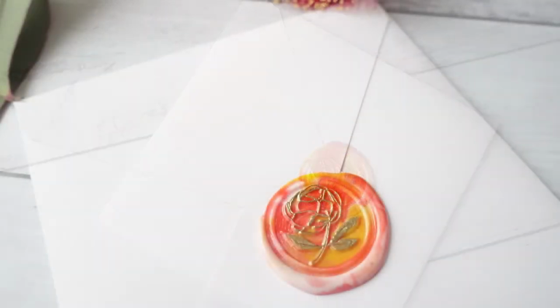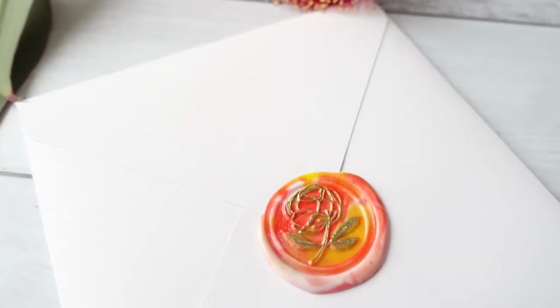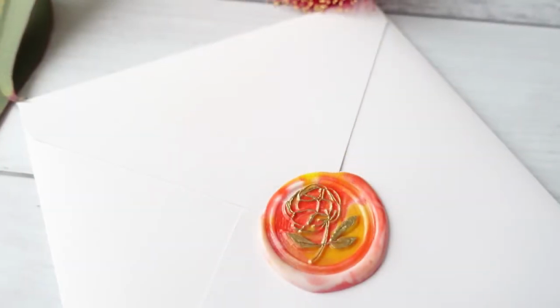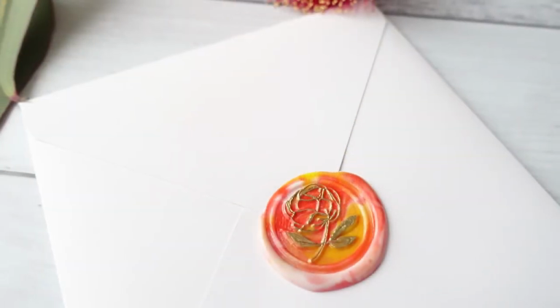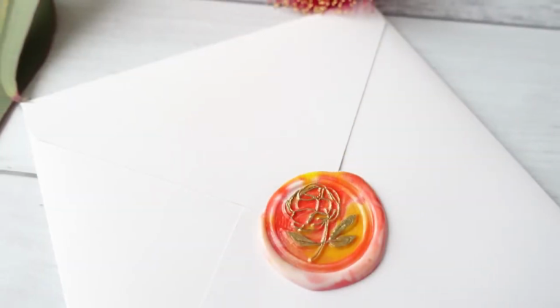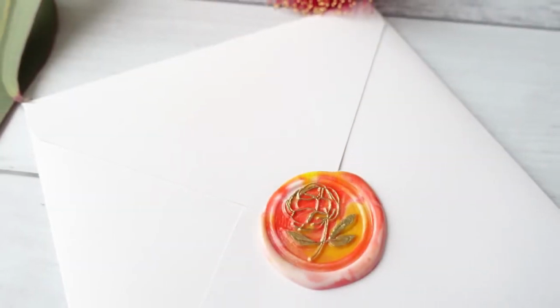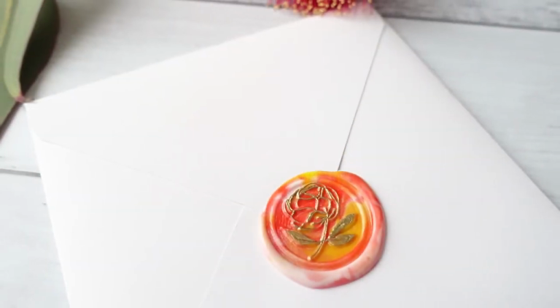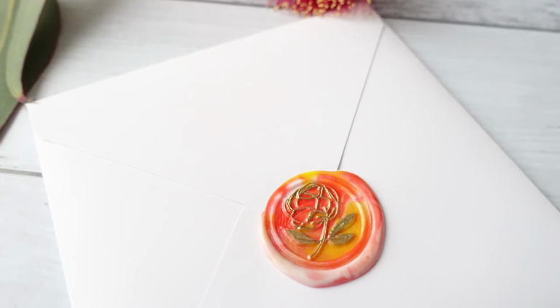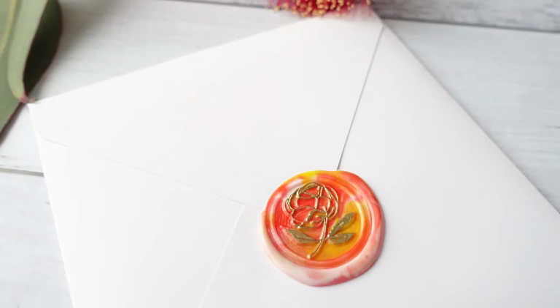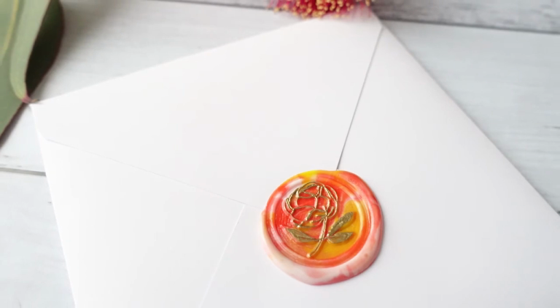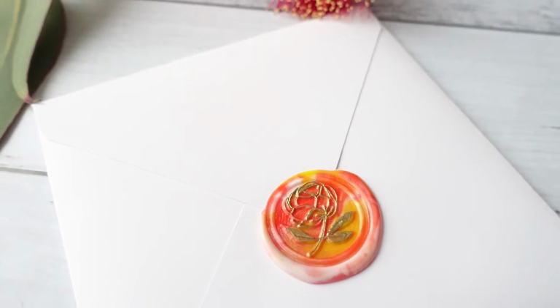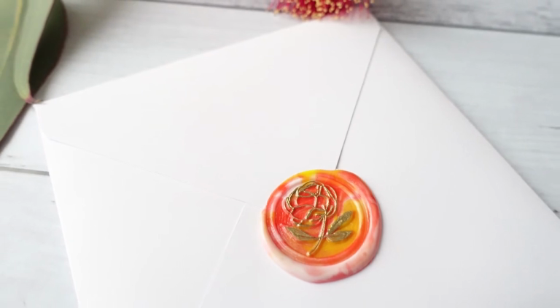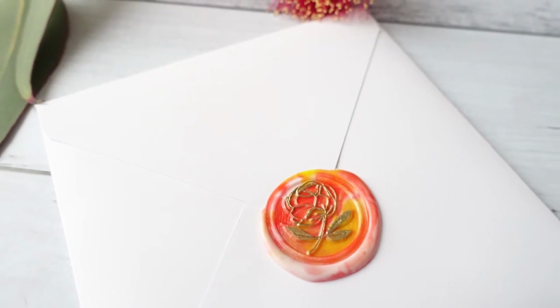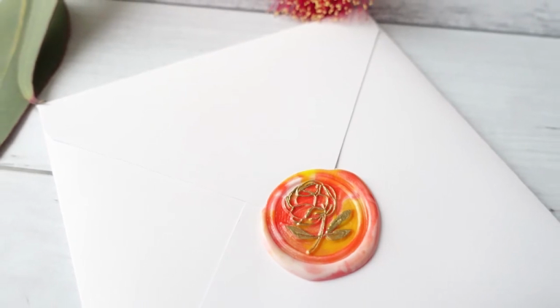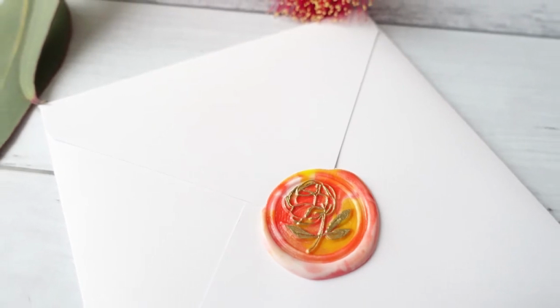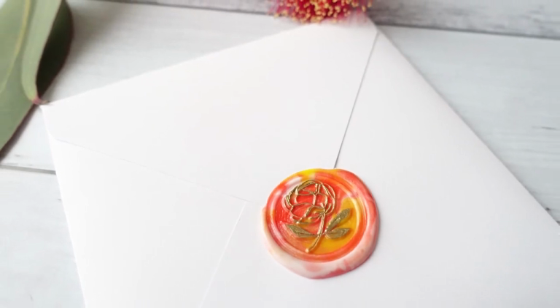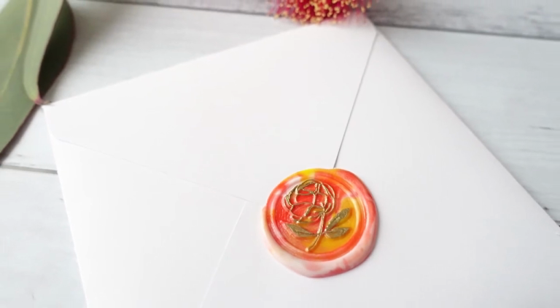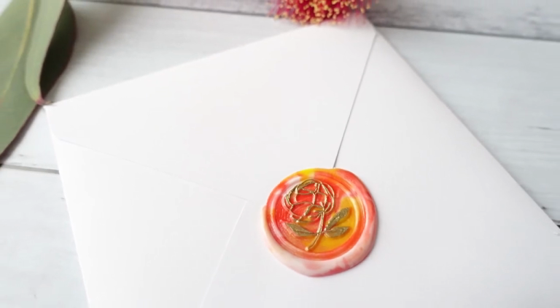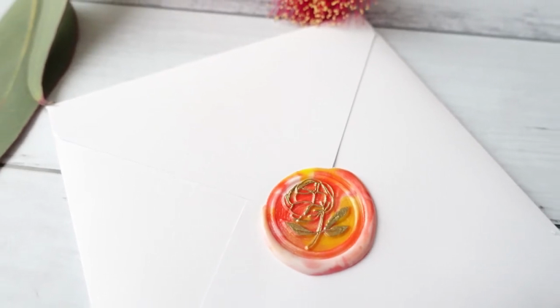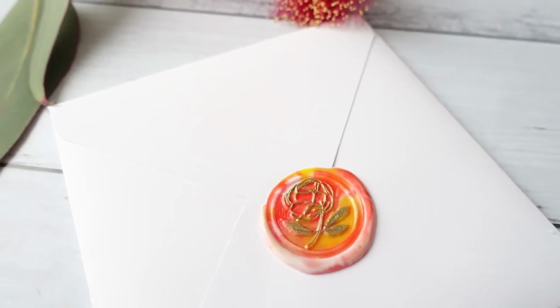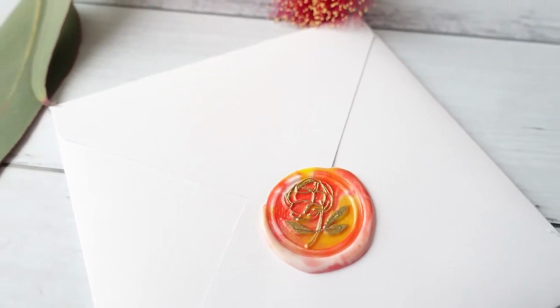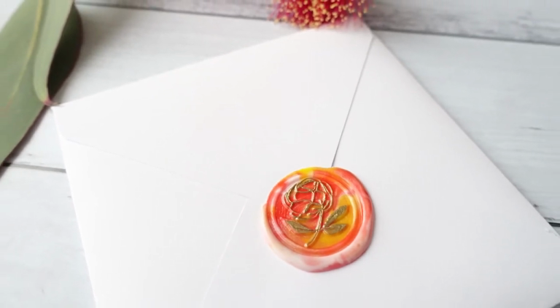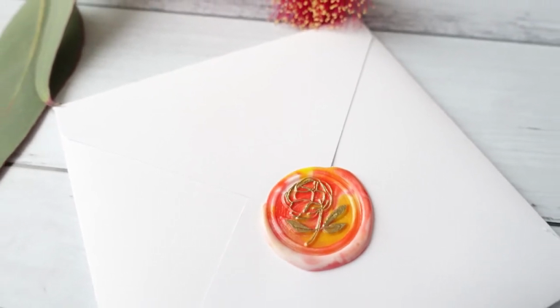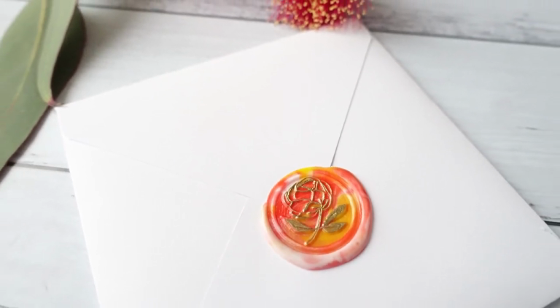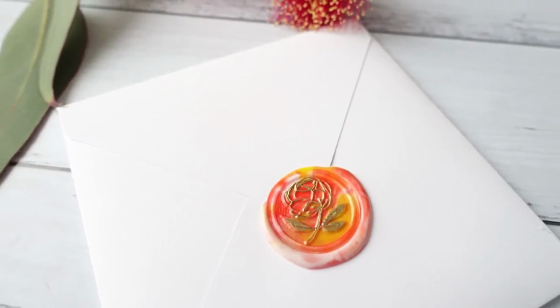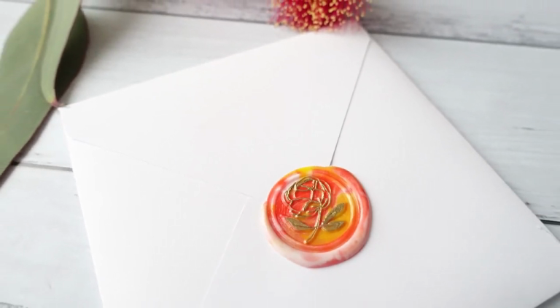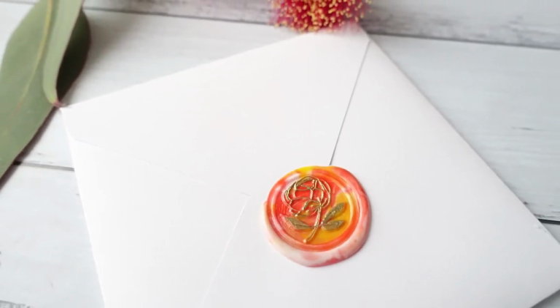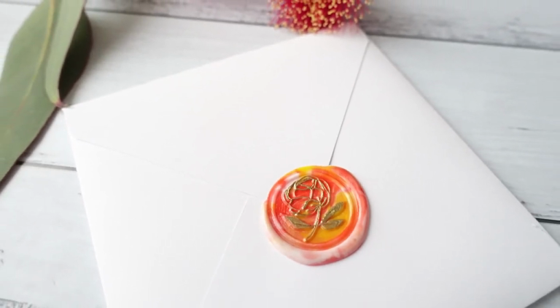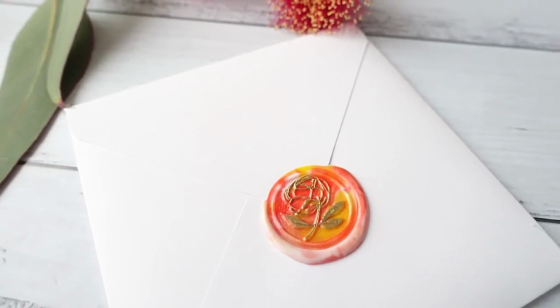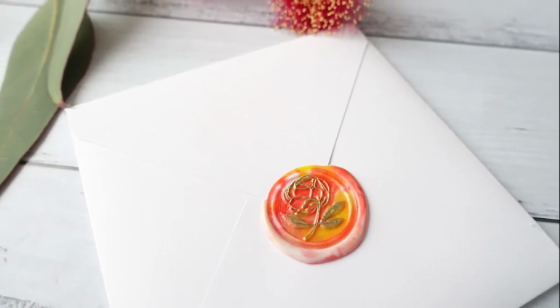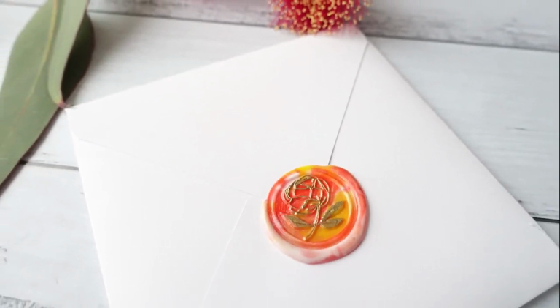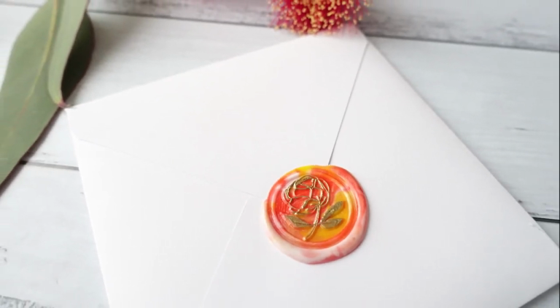There you have it — a wax seal inspired by the colors of a peony flower.